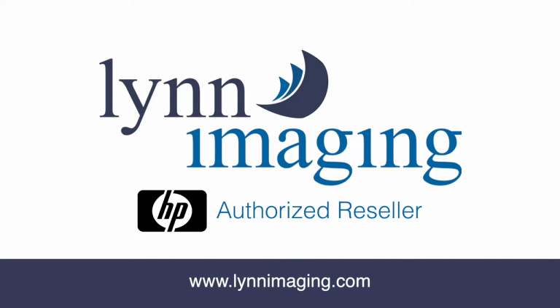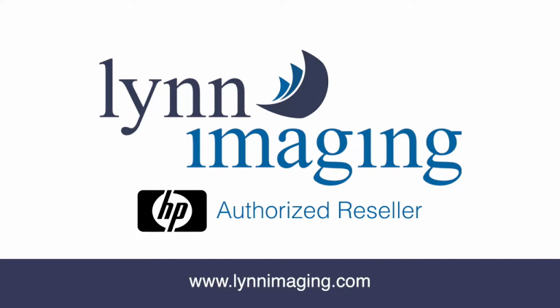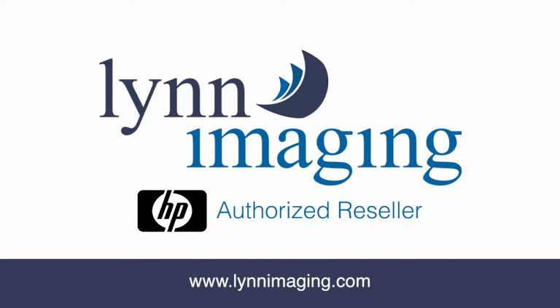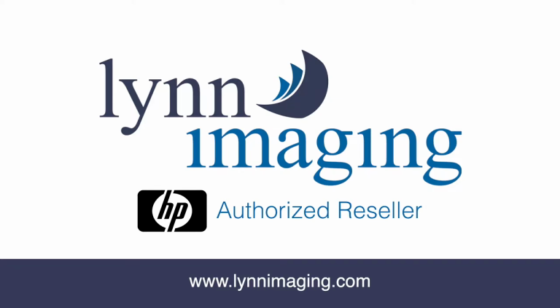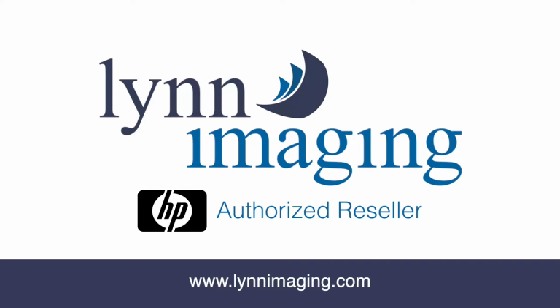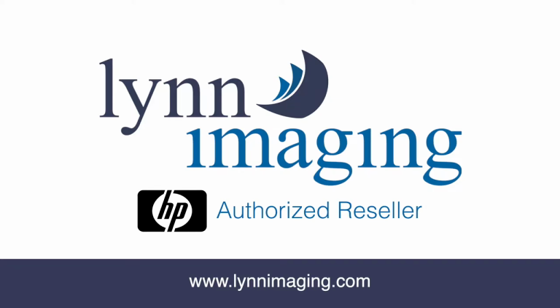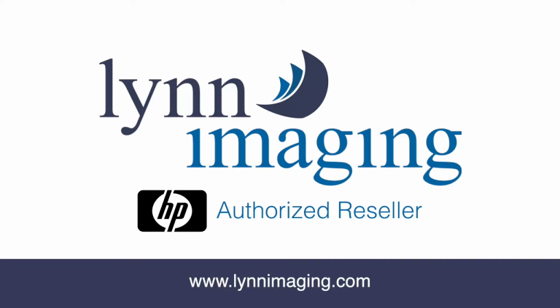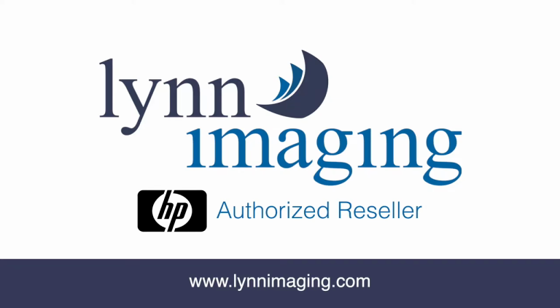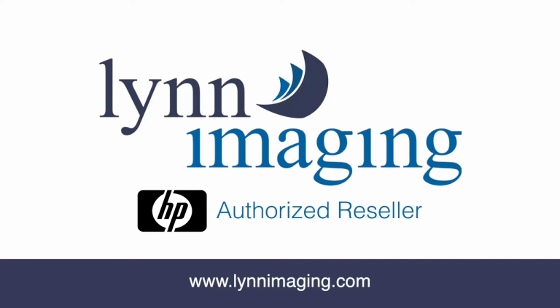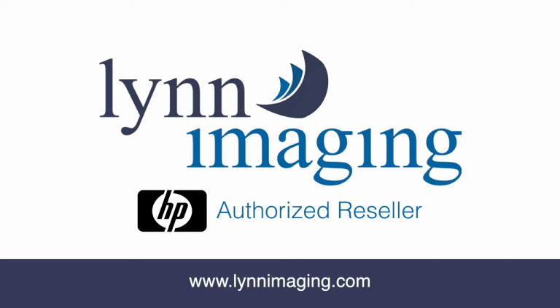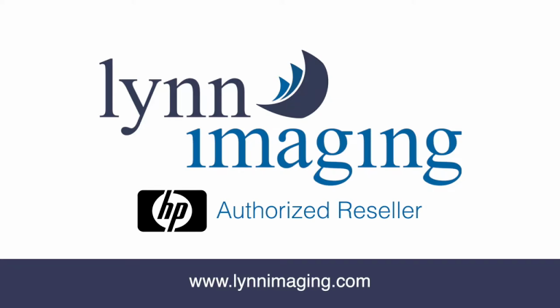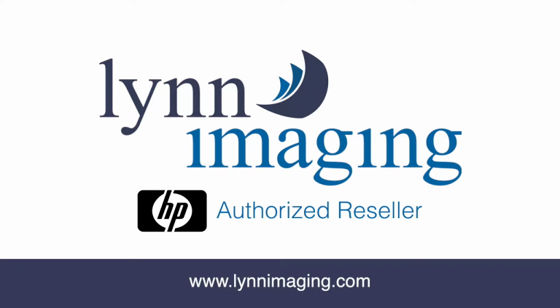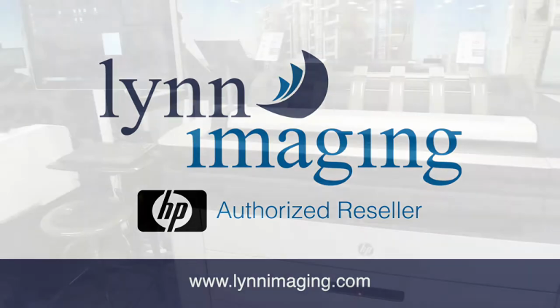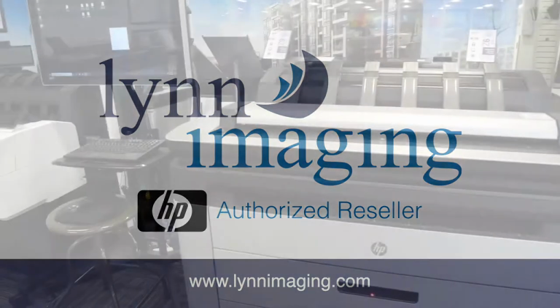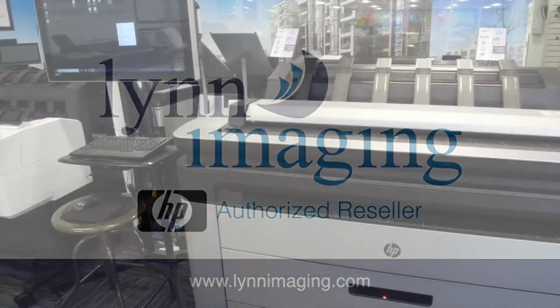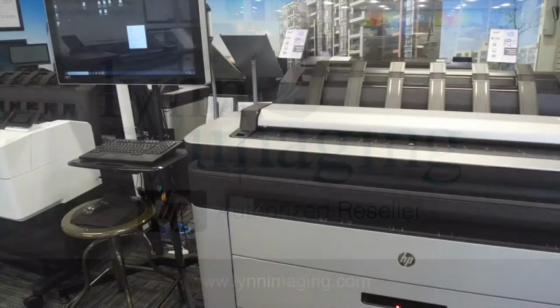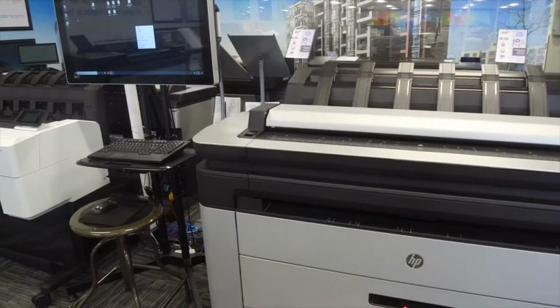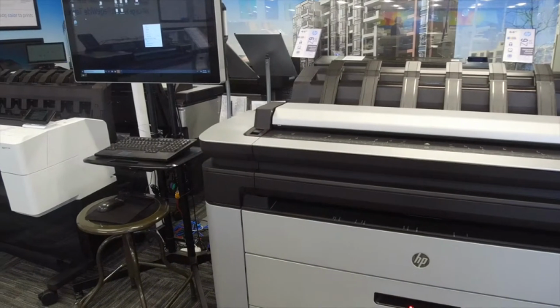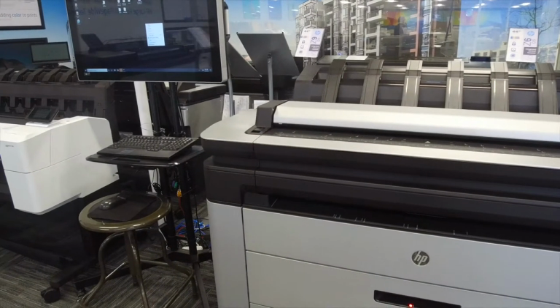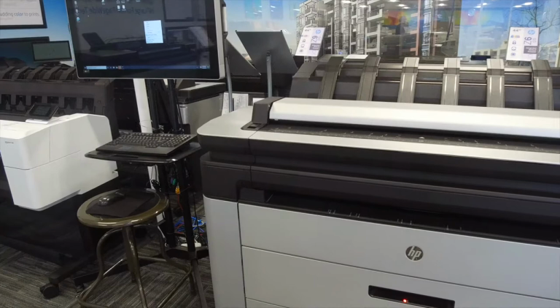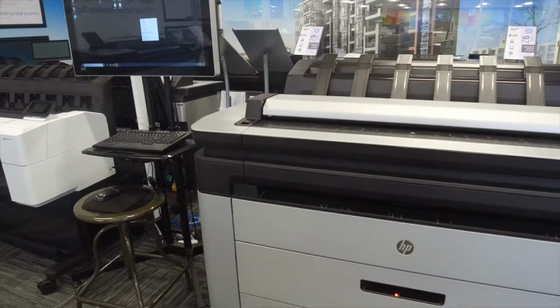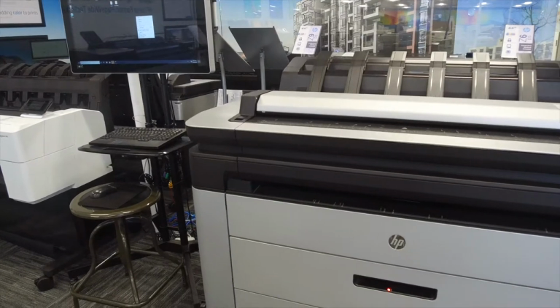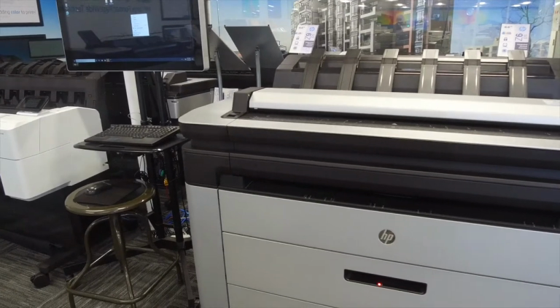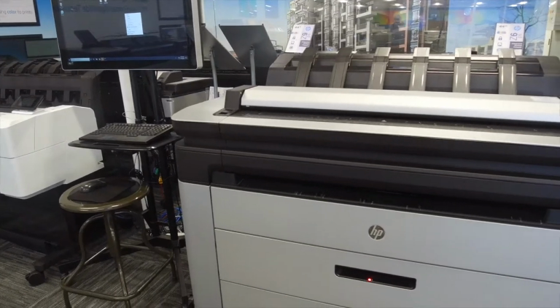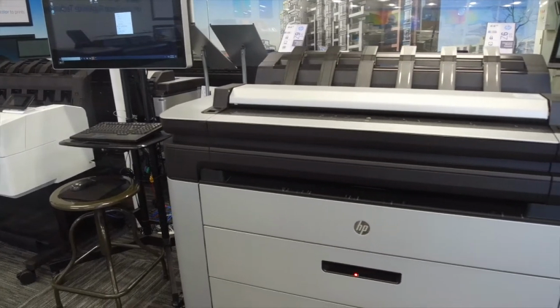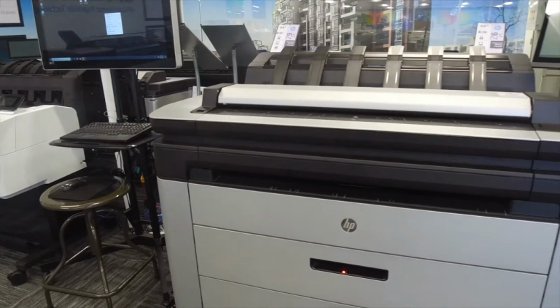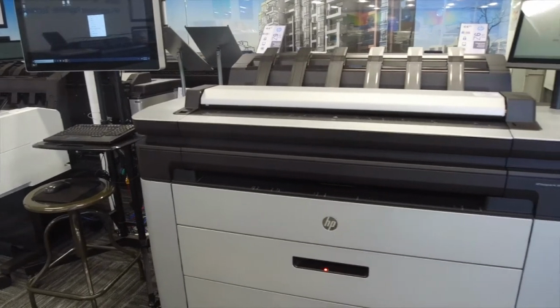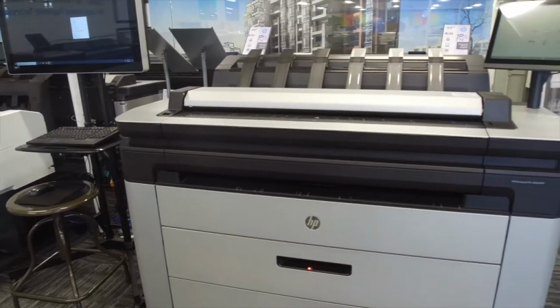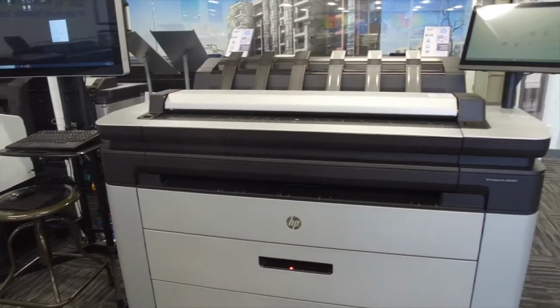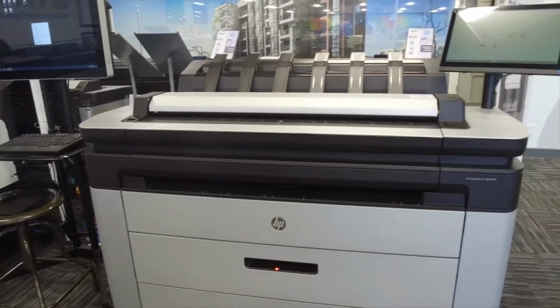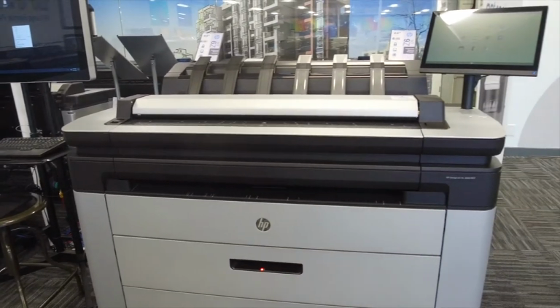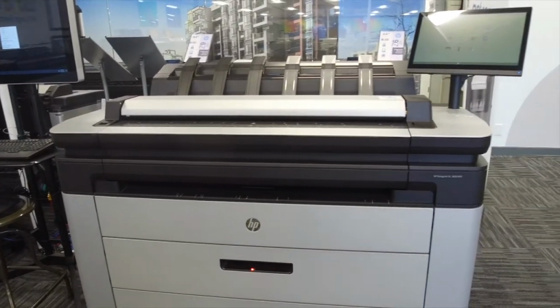This is Lynn Imaging's how-to video series. Today we're learning how to clean the scanner on the HP DesignJet XL3600.